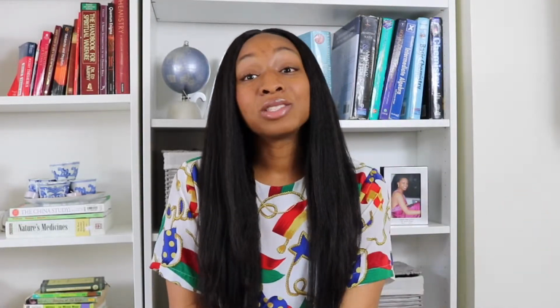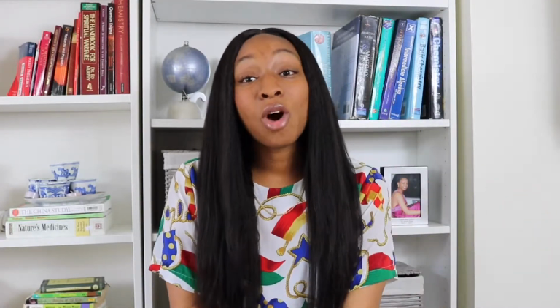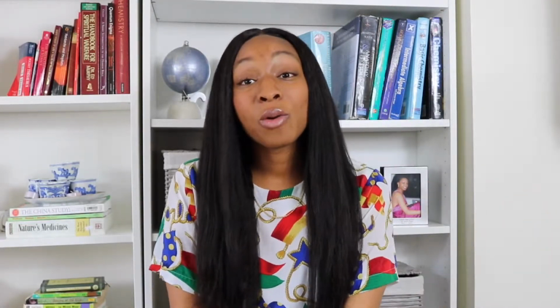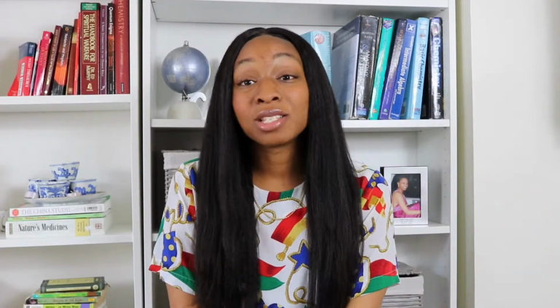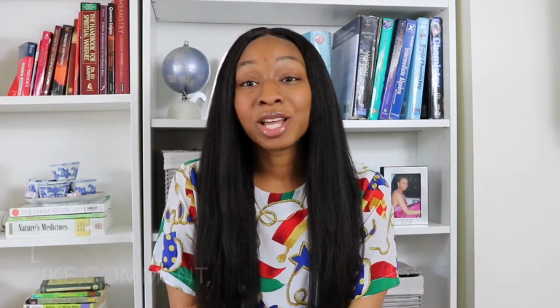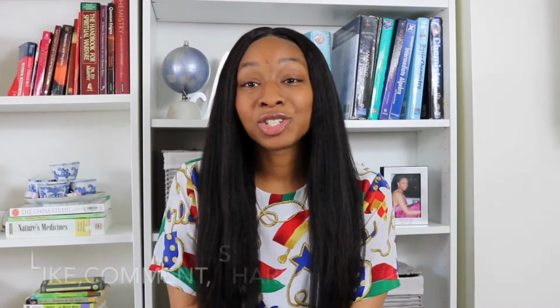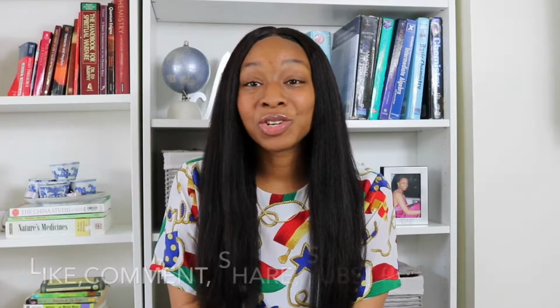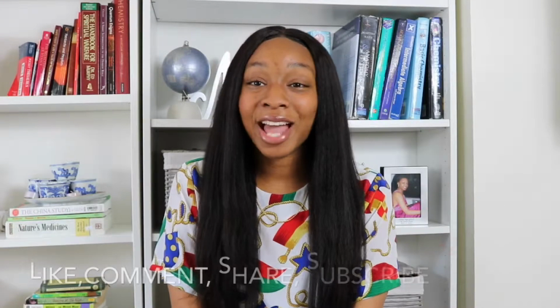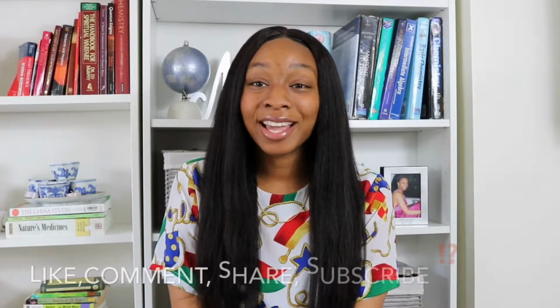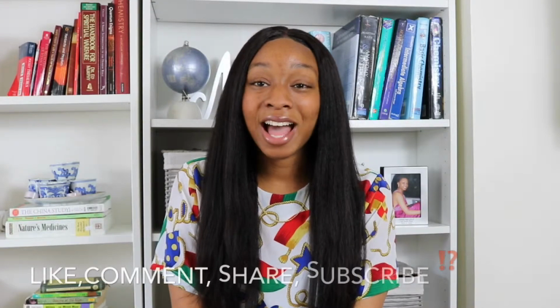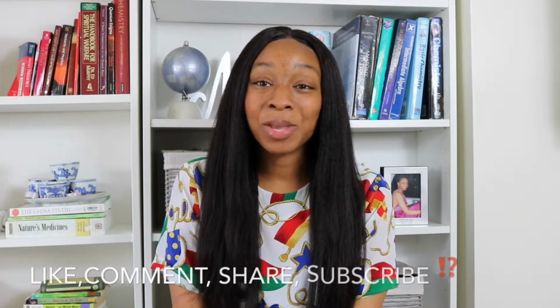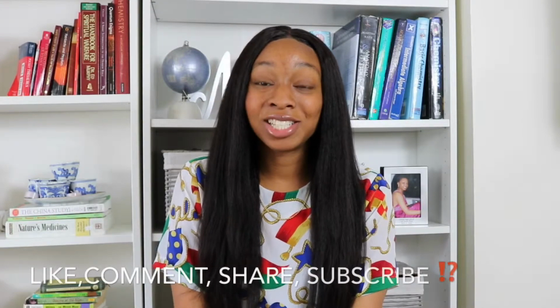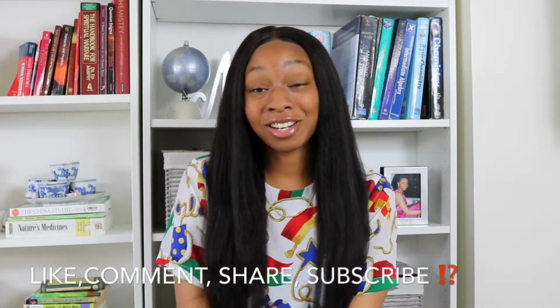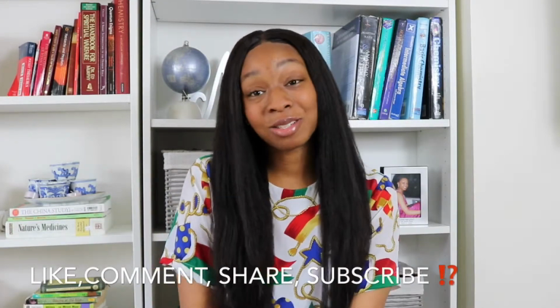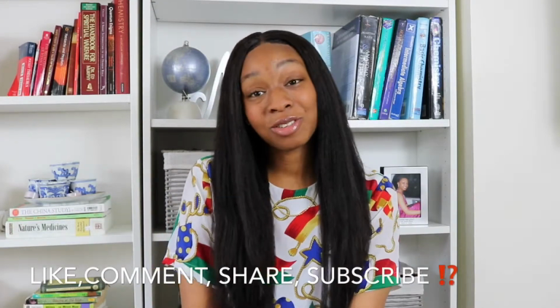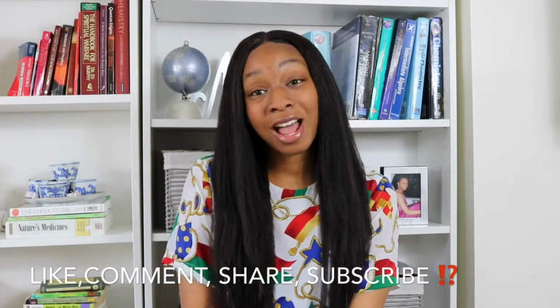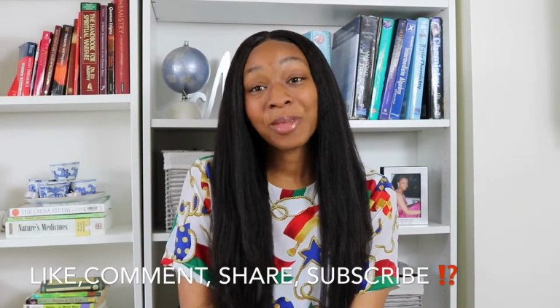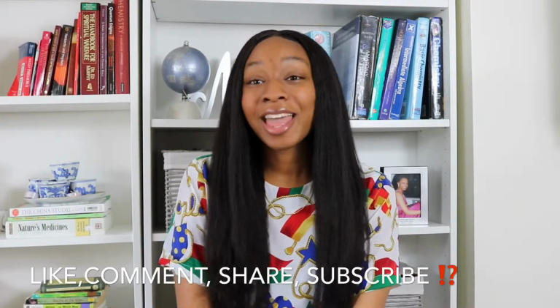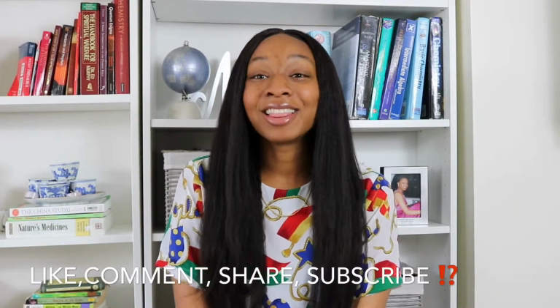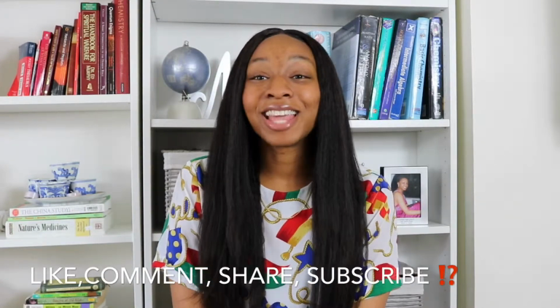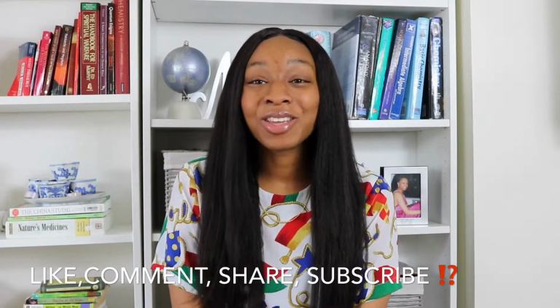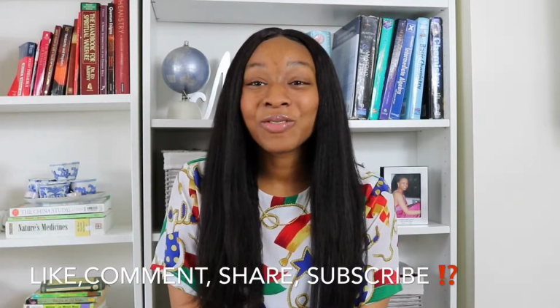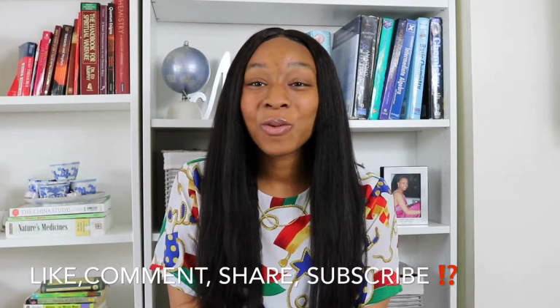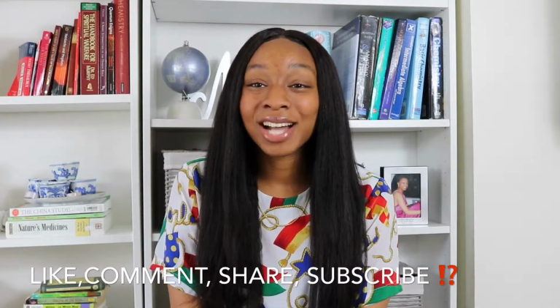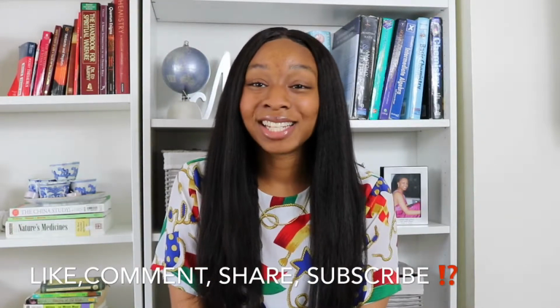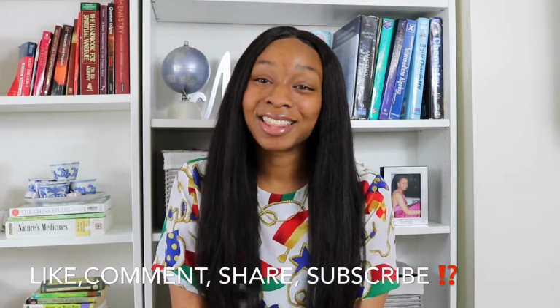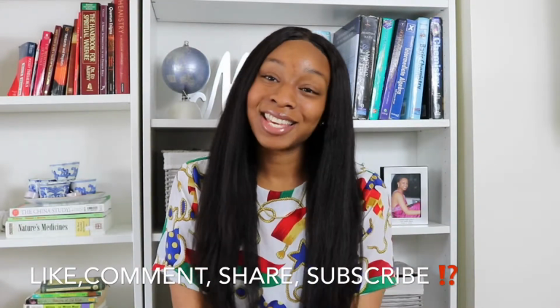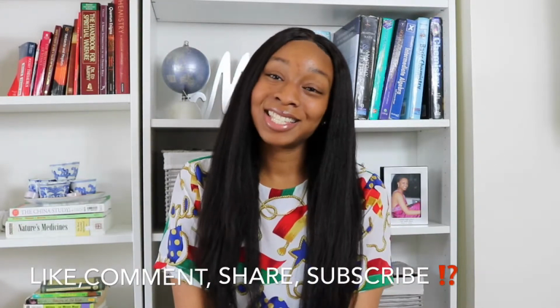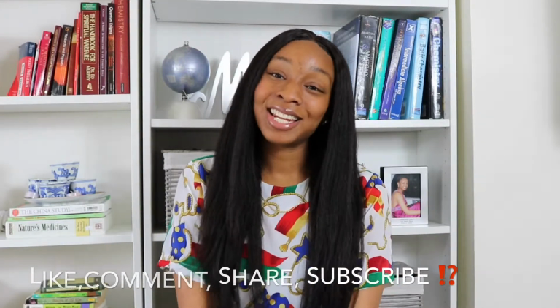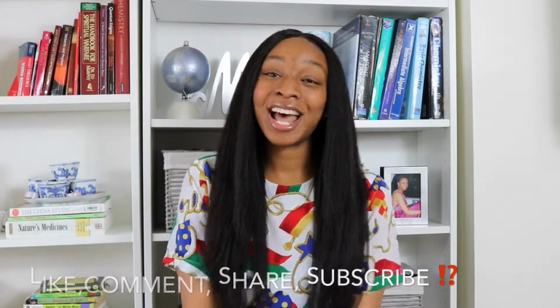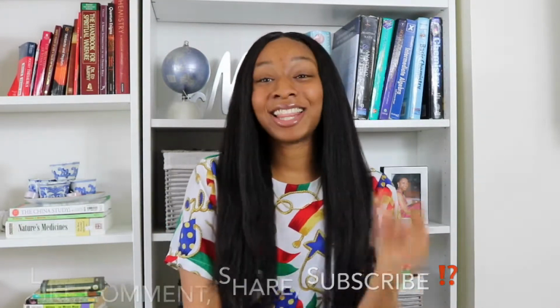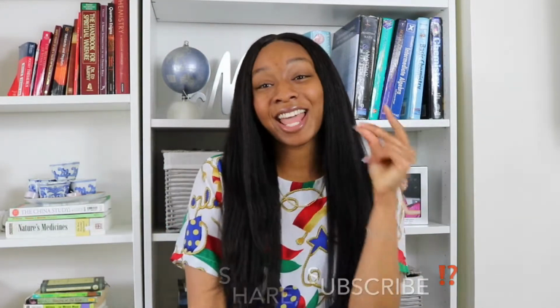So, as always, make sure you like, comment, share, and subscribe. Thank you for watching this, not that.